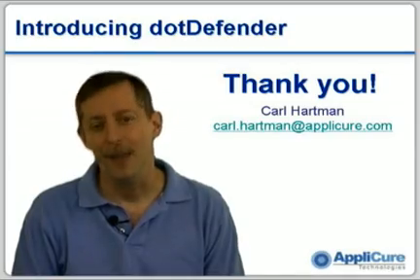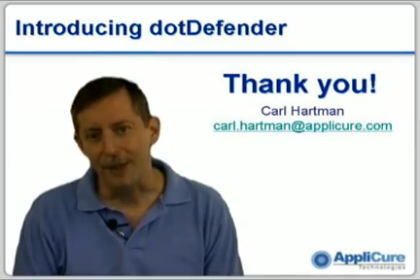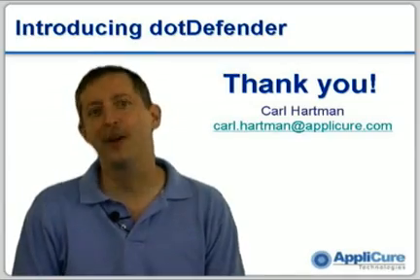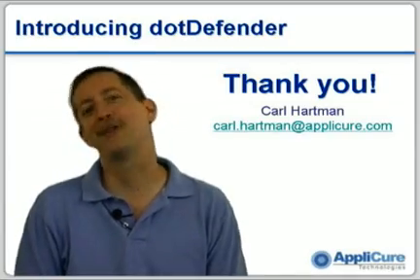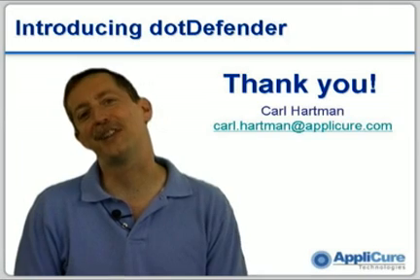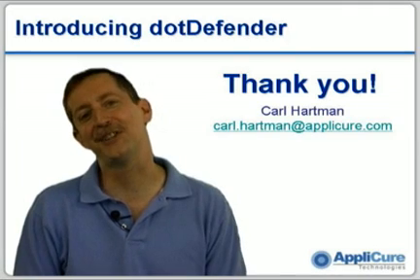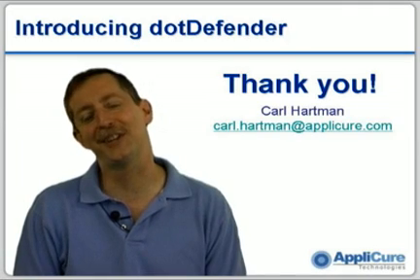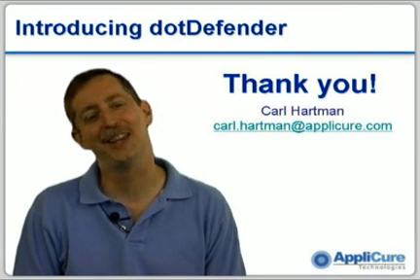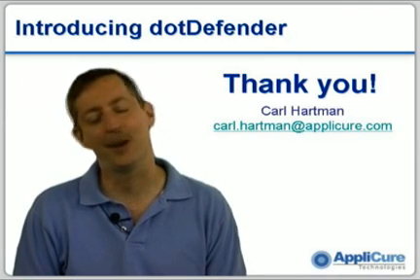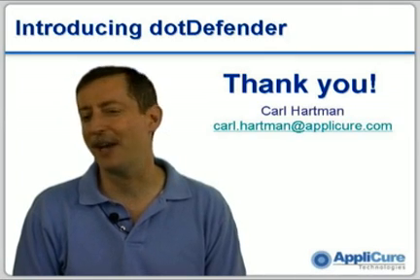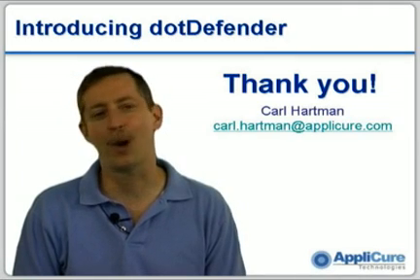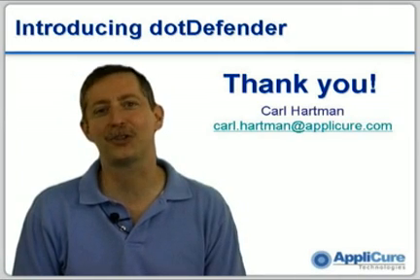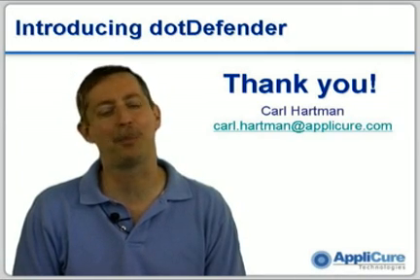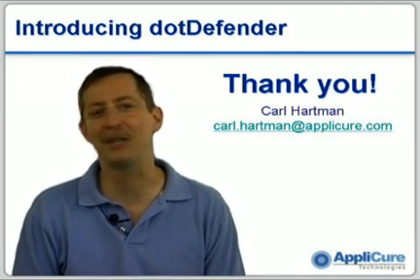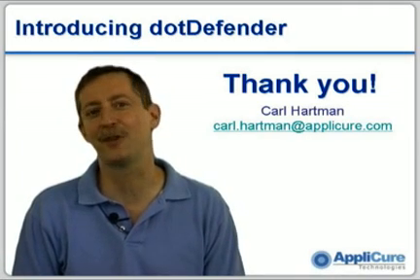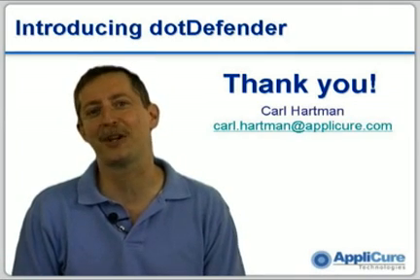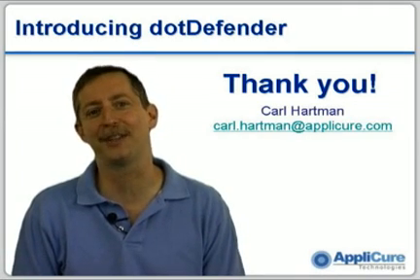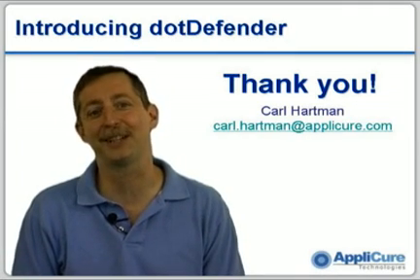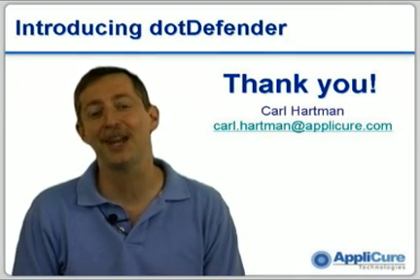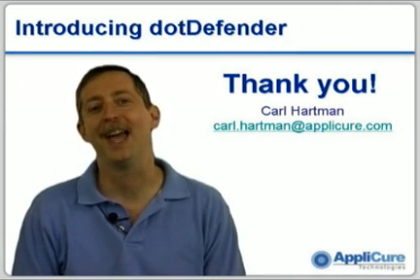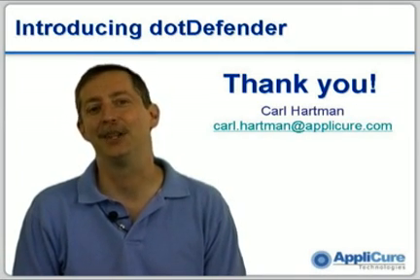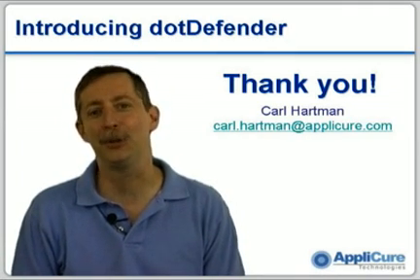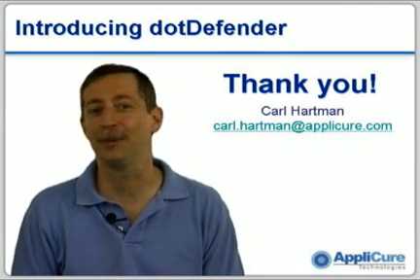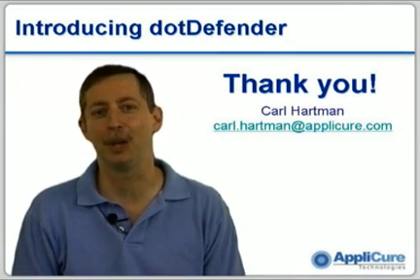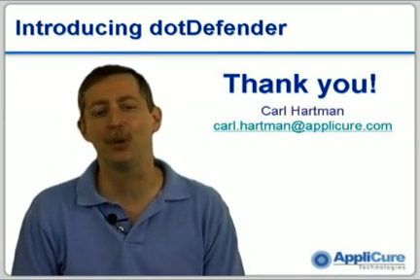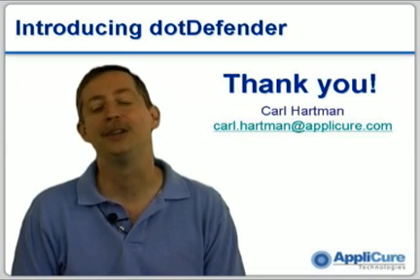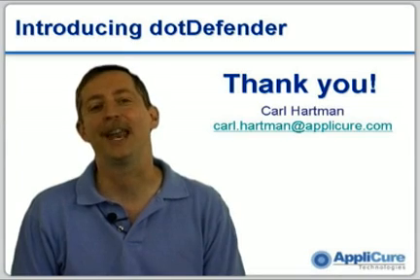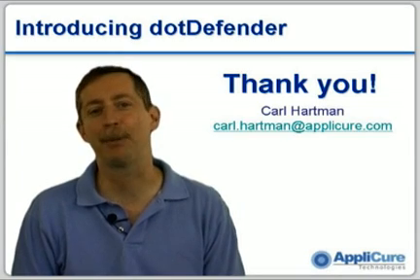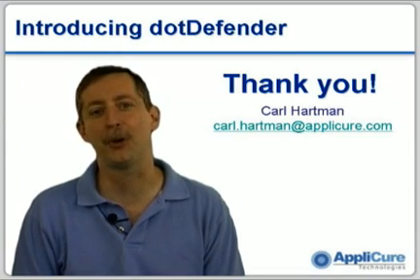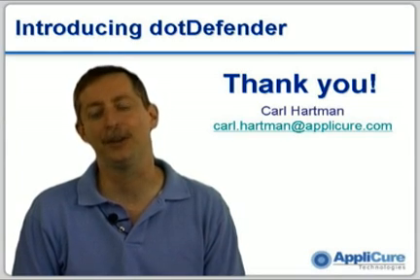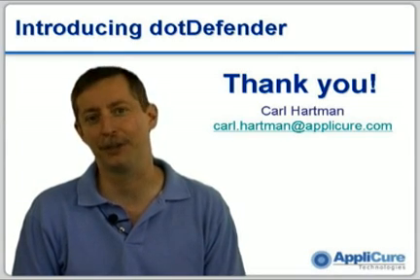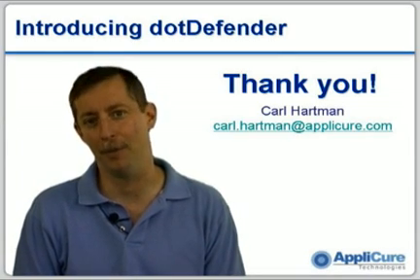Thank you very much for your attention to this. If you have any questions at all, please feel free to contact us at www.applicure.com.